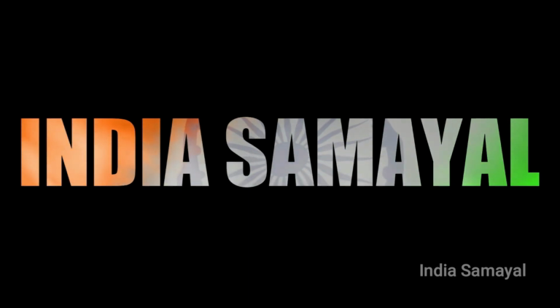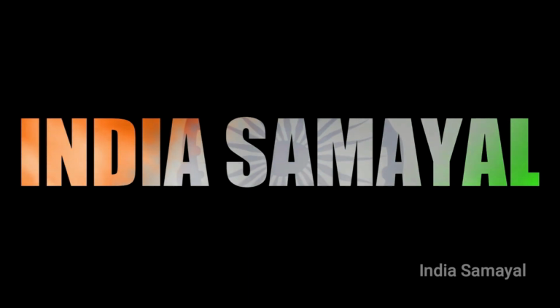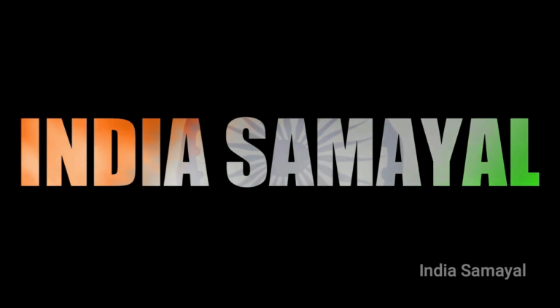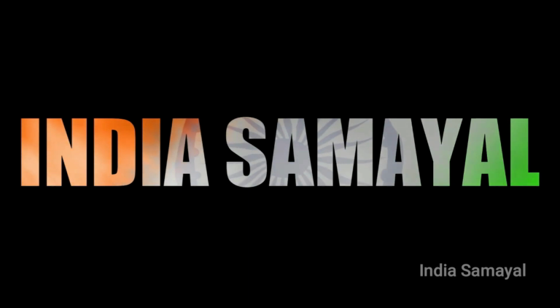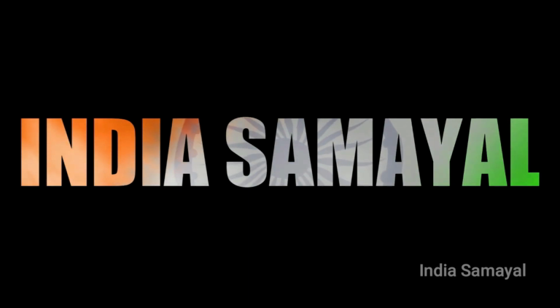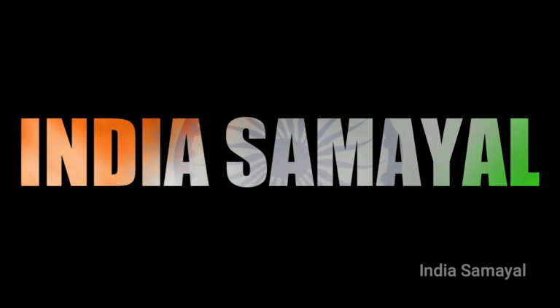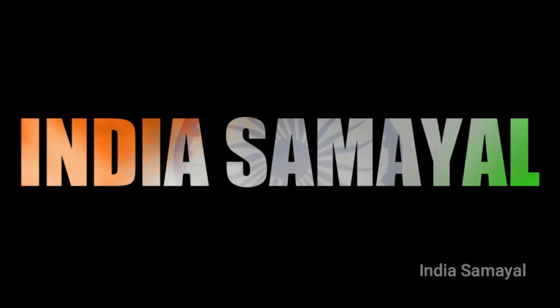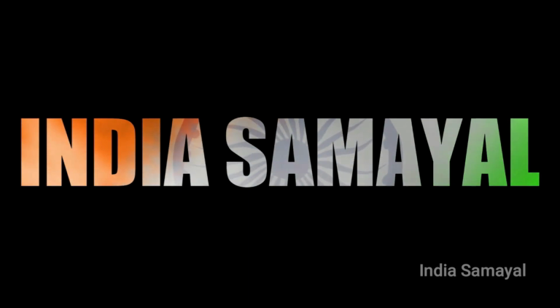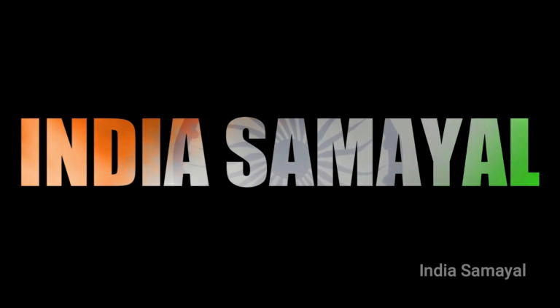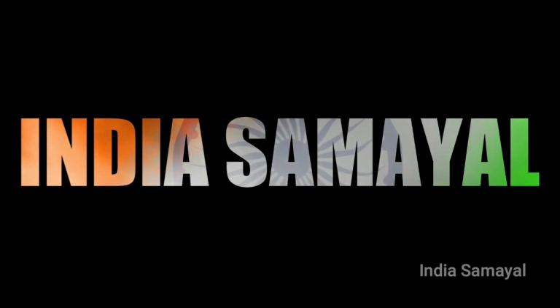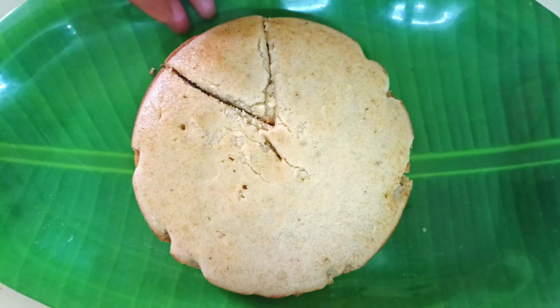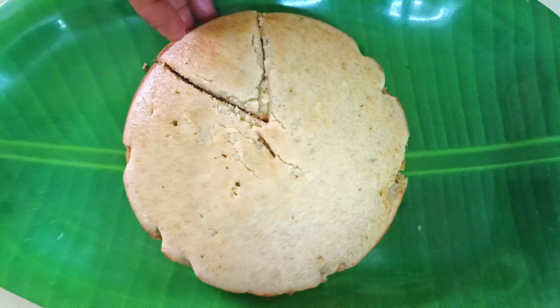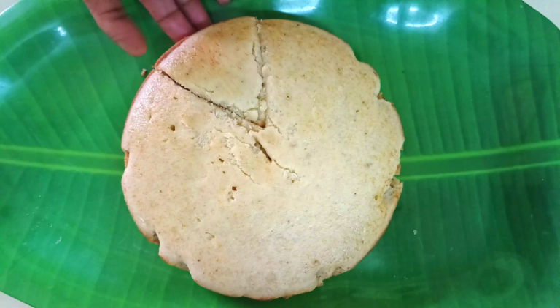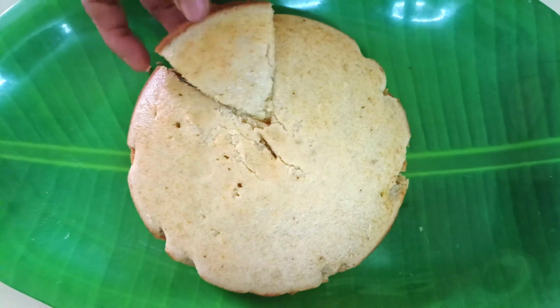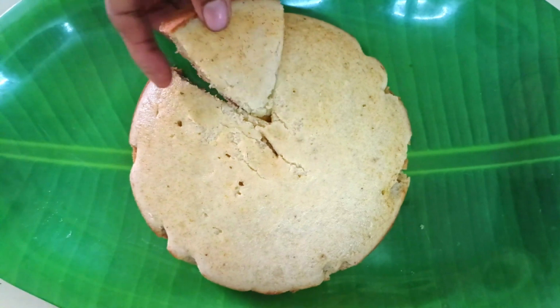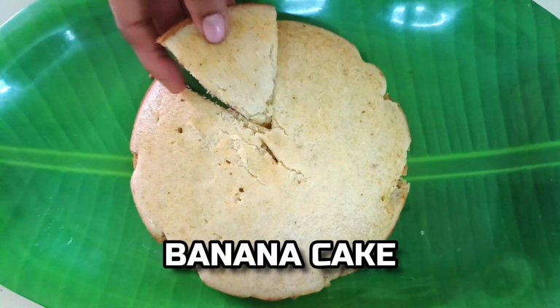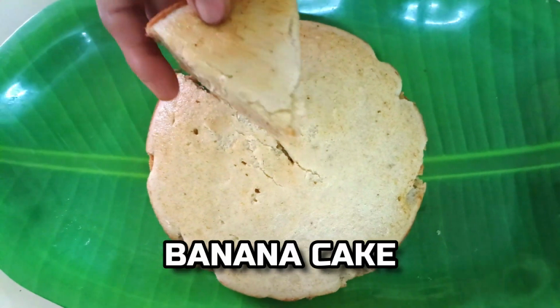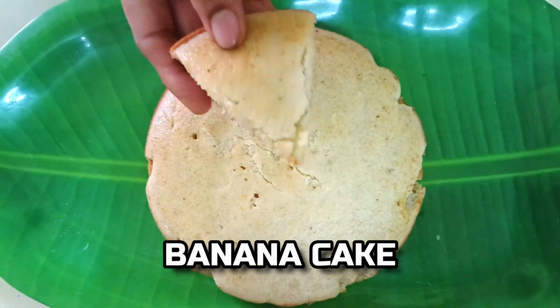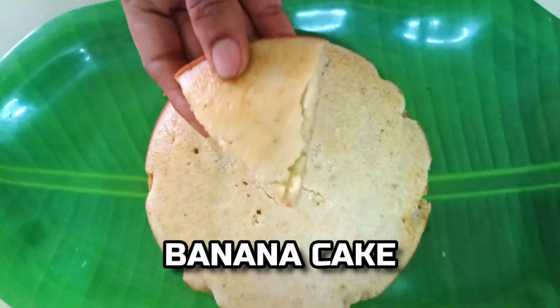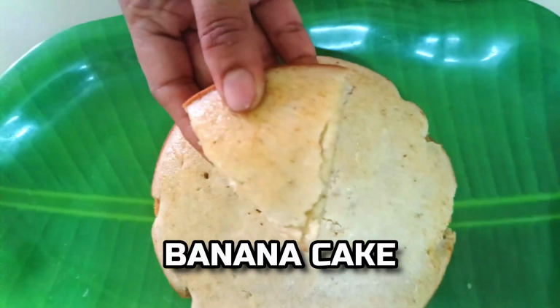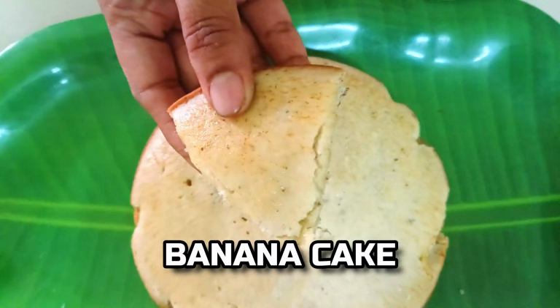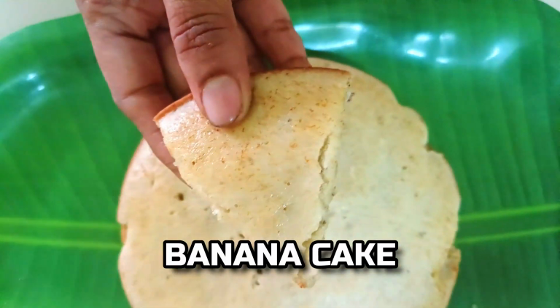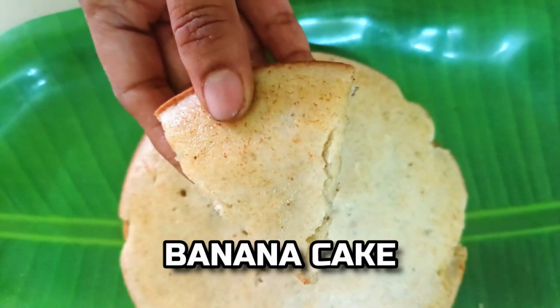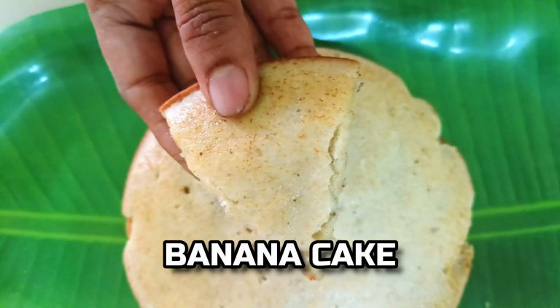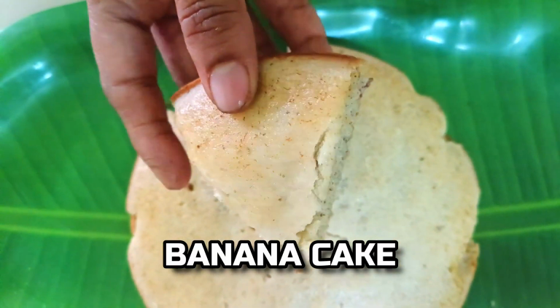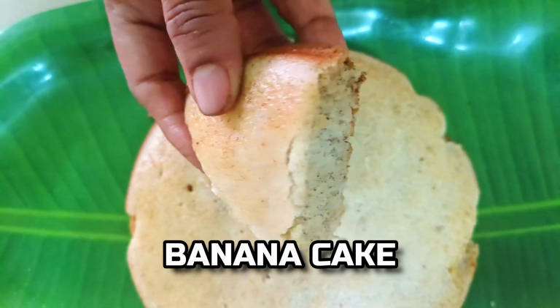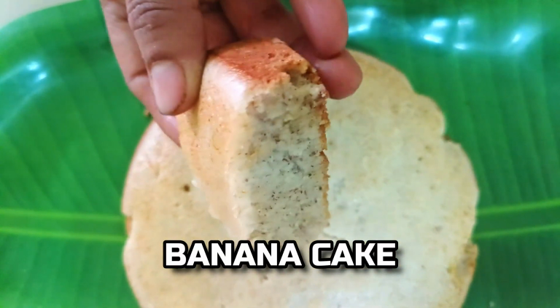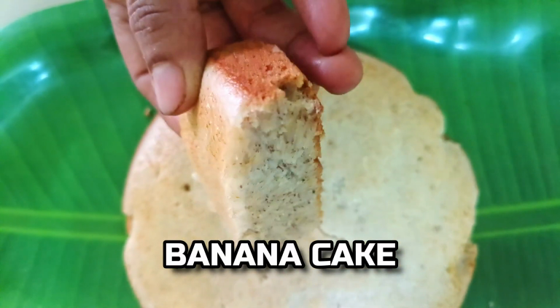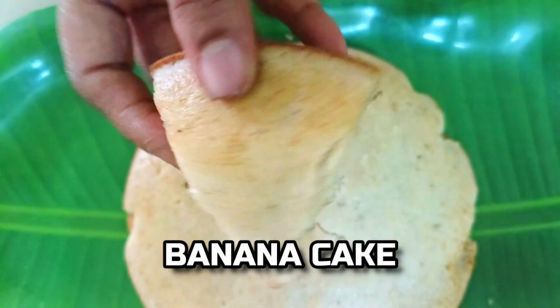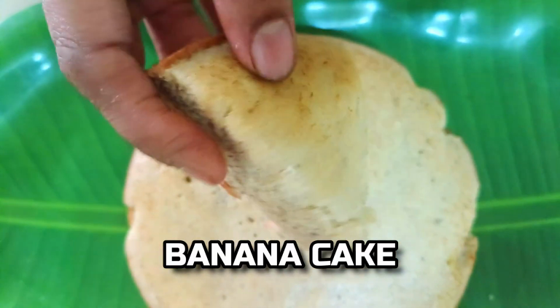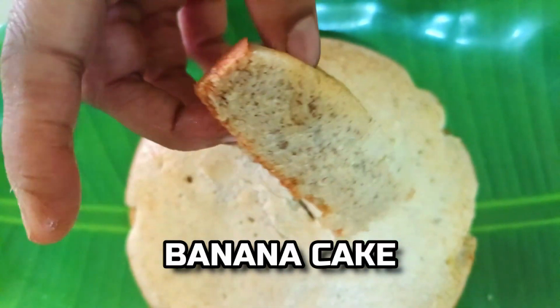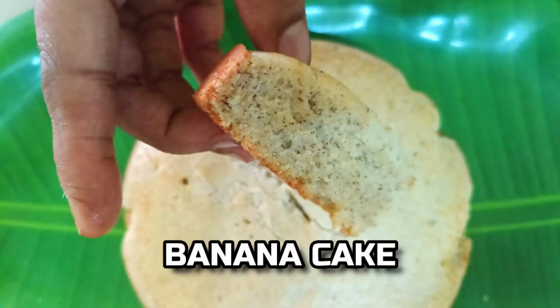Welcome friends, welcome to India Samingale. This is a simple method of banana cake.